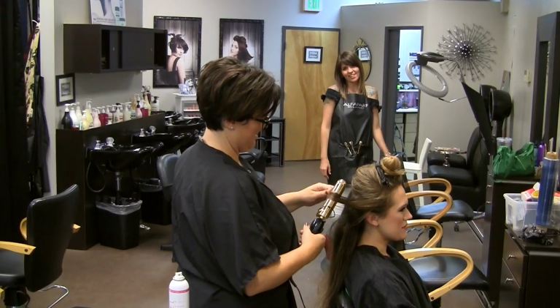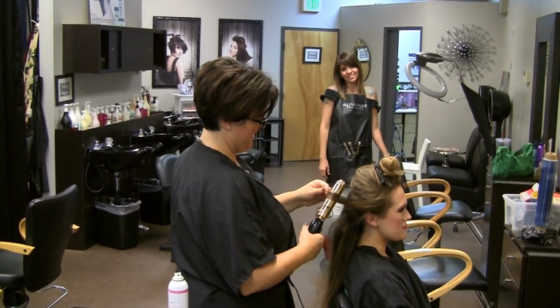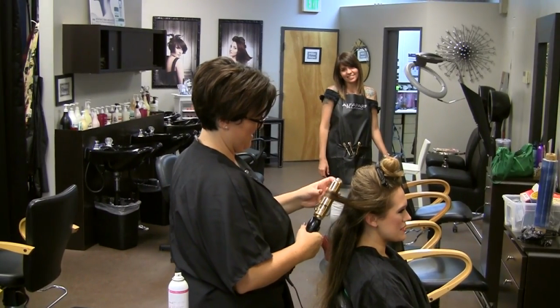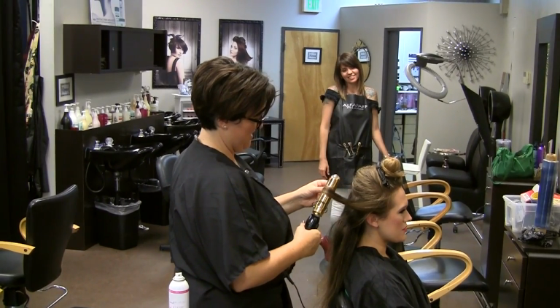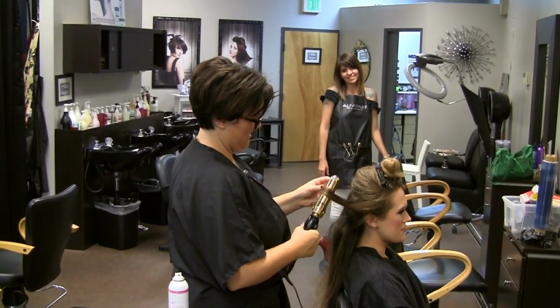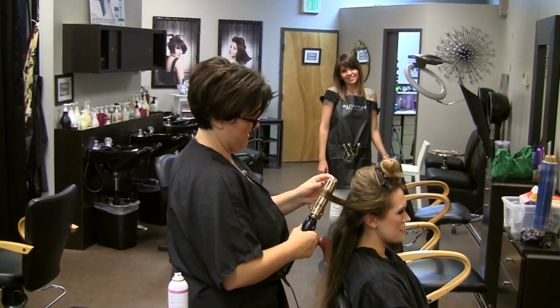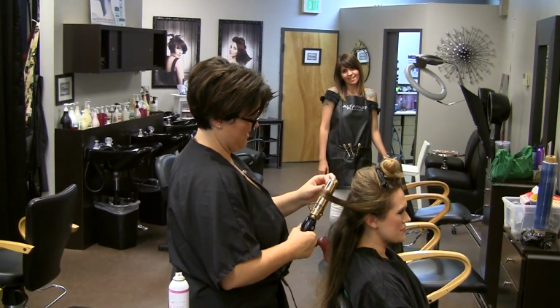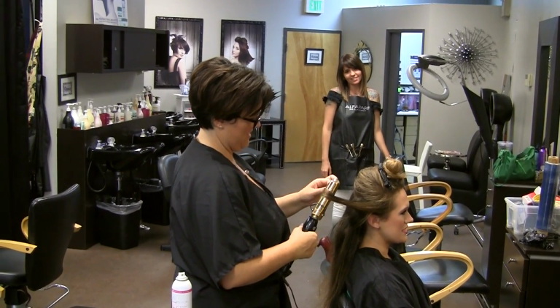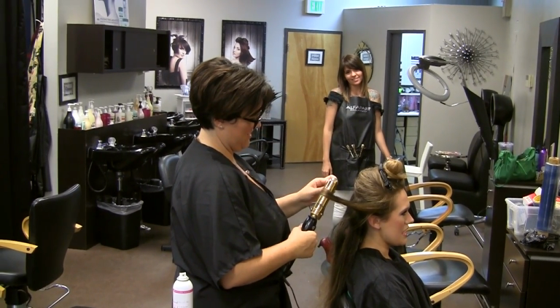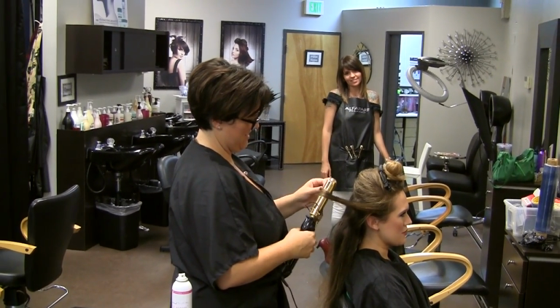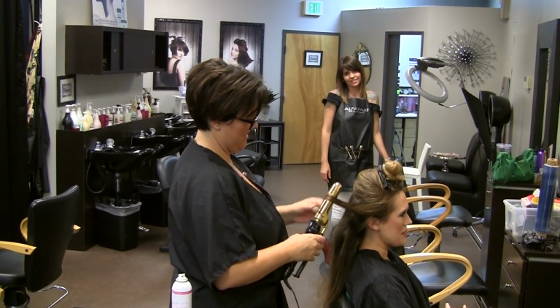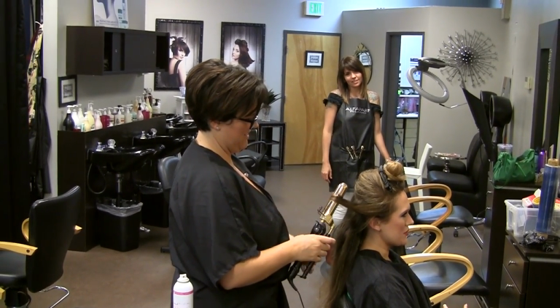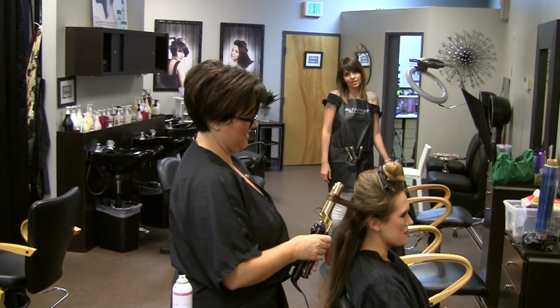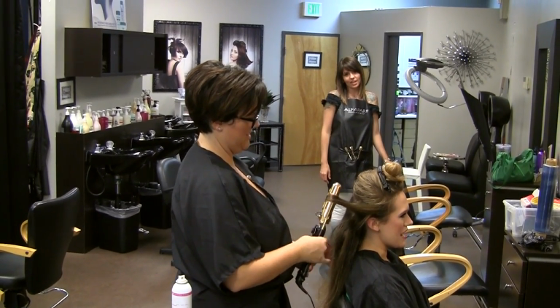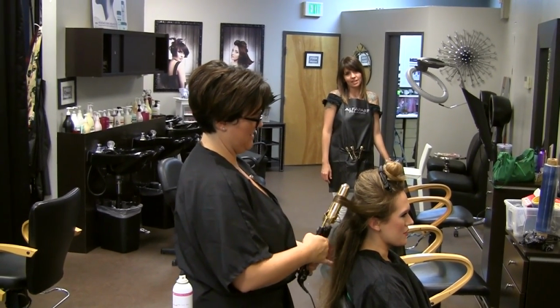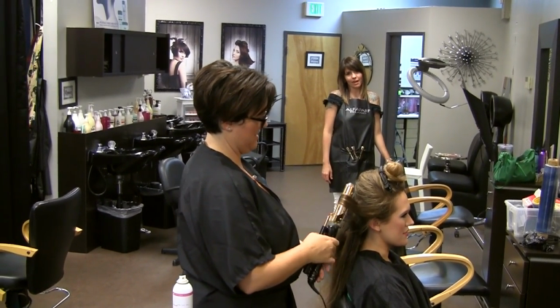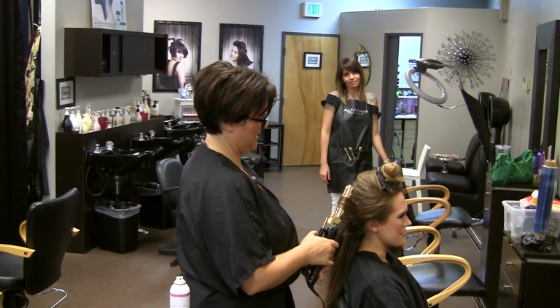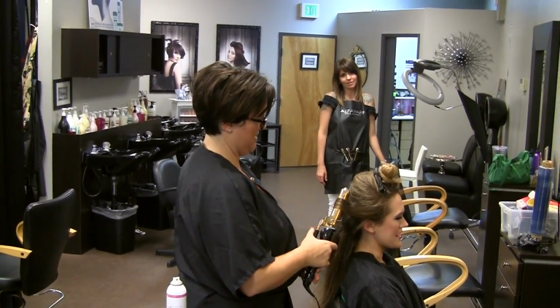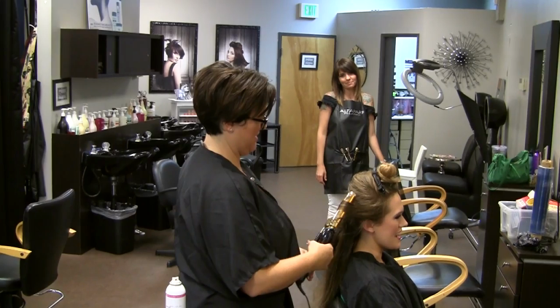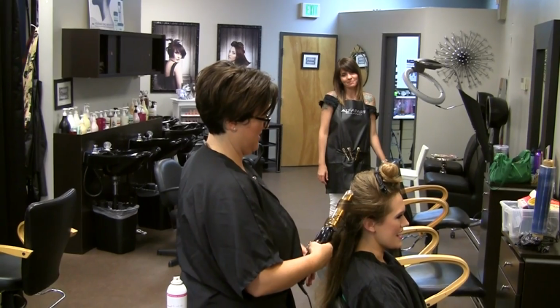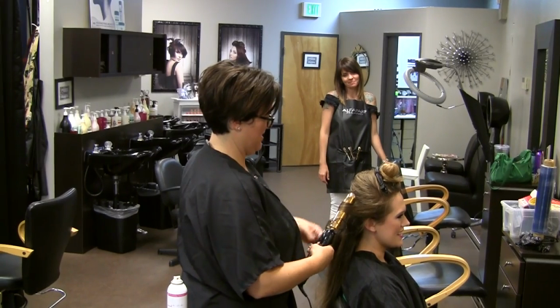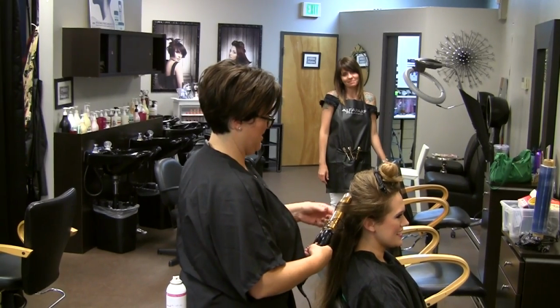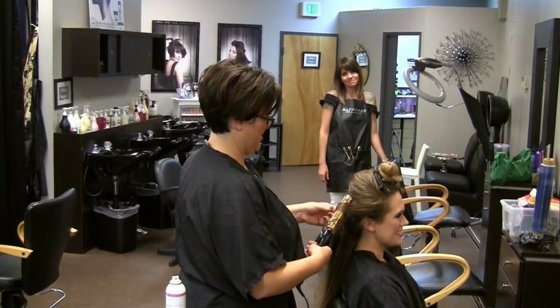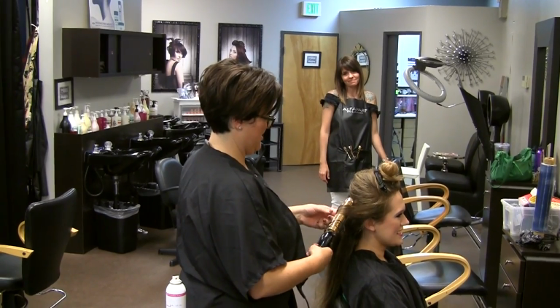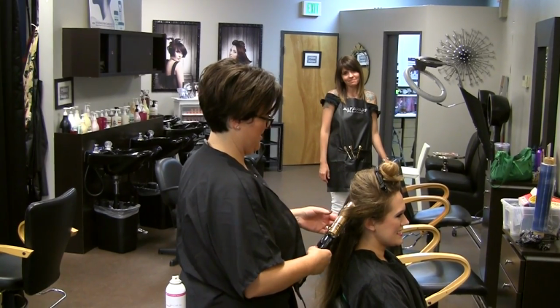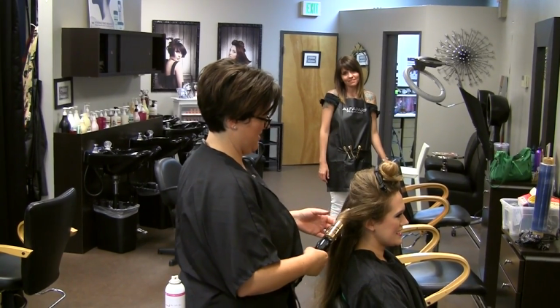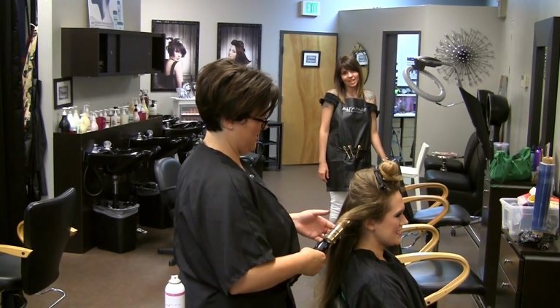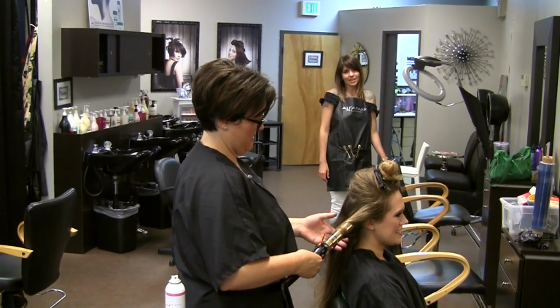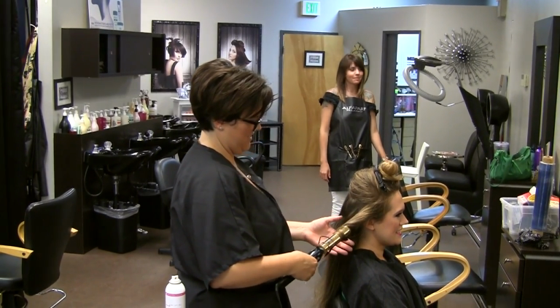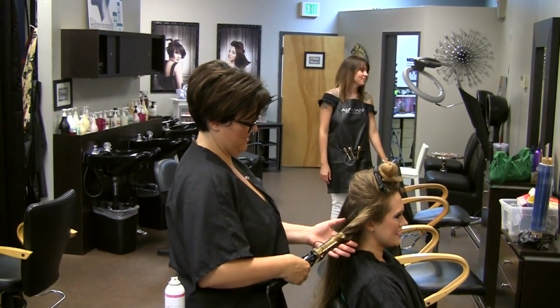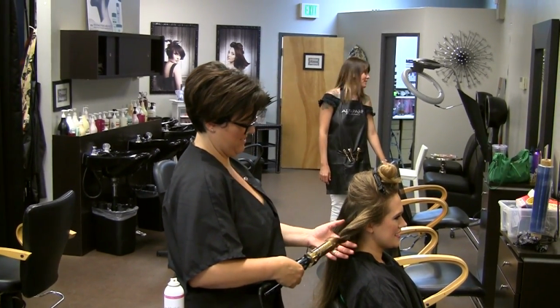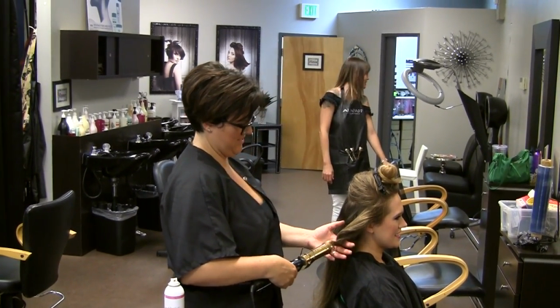She's an award-winning colorist who trains hairstylists. In other words, she's a hair queen.